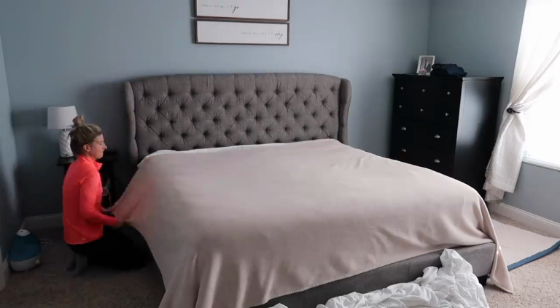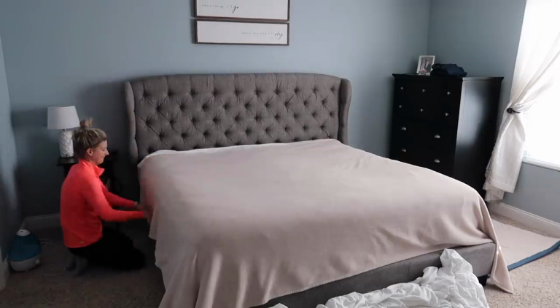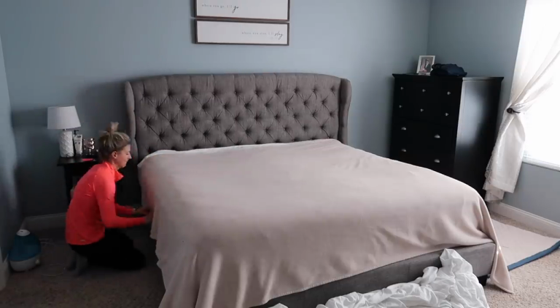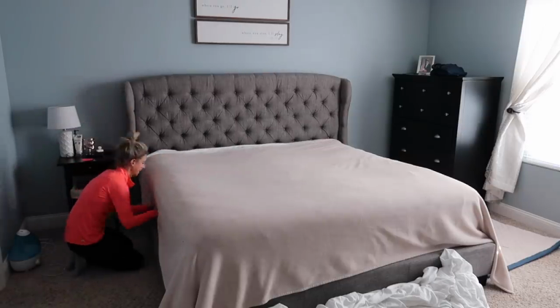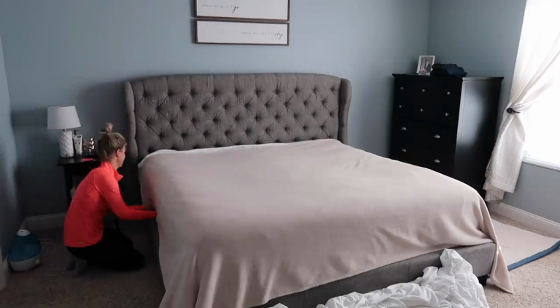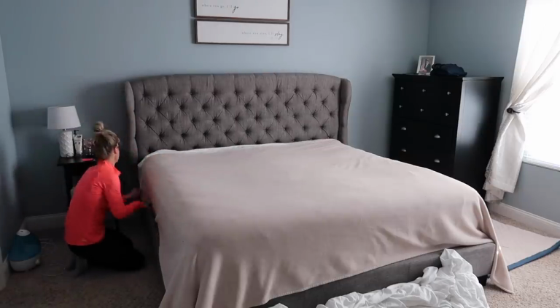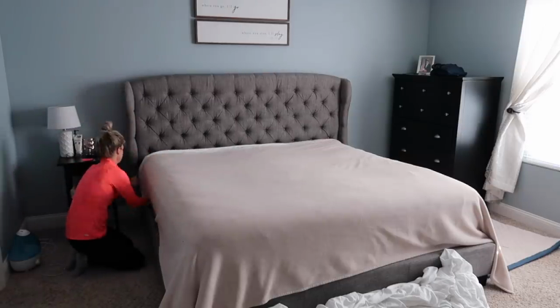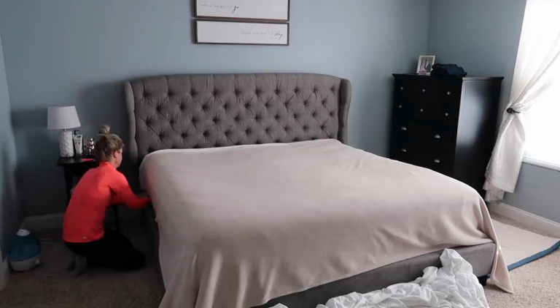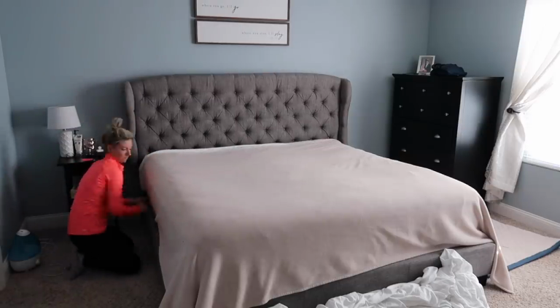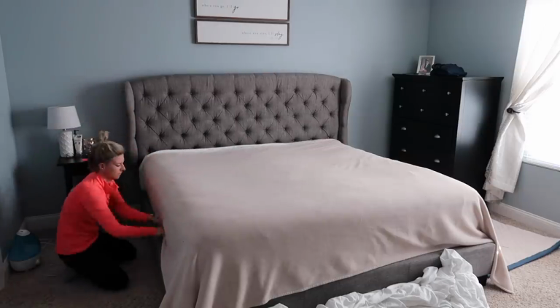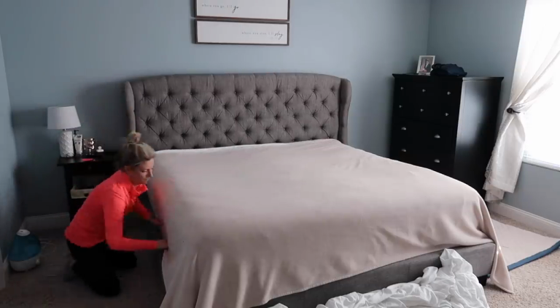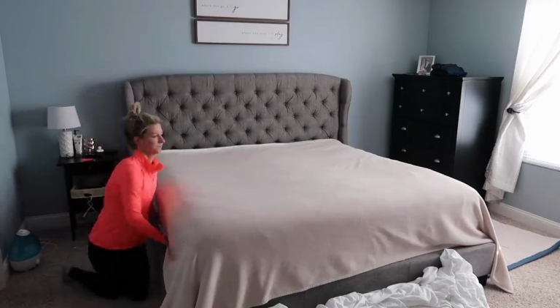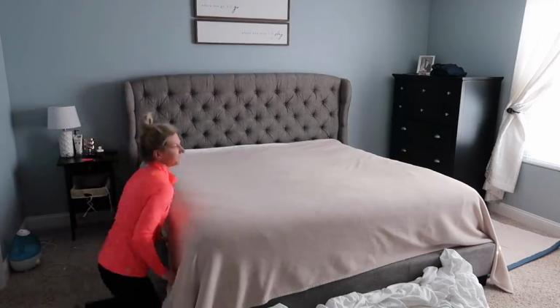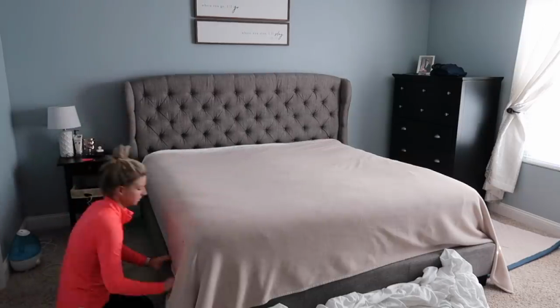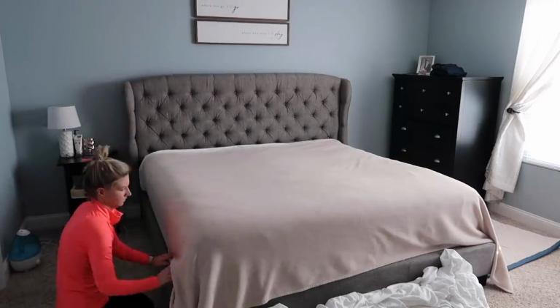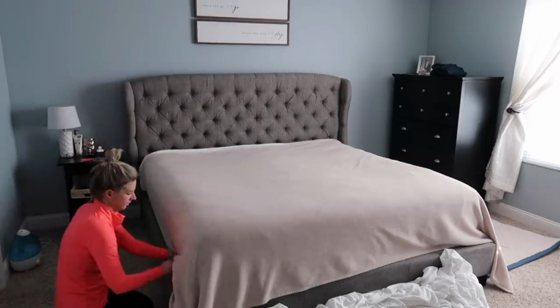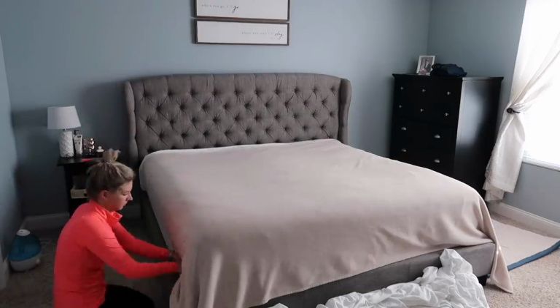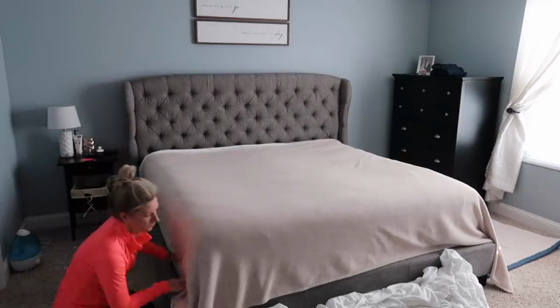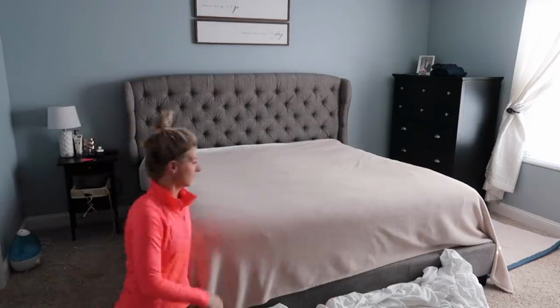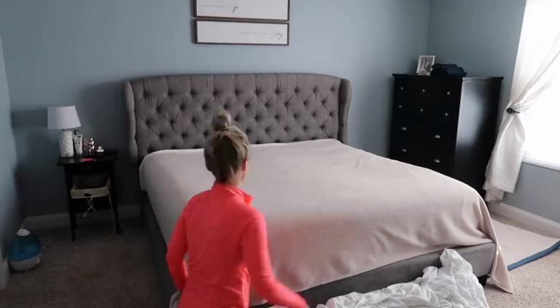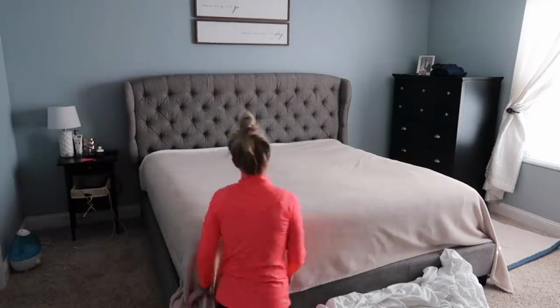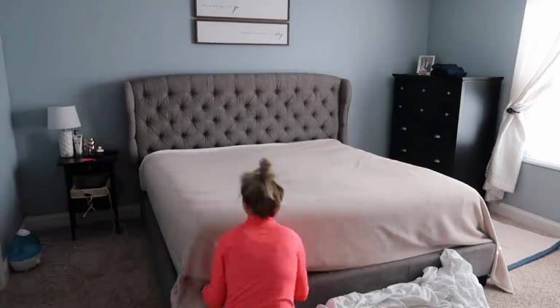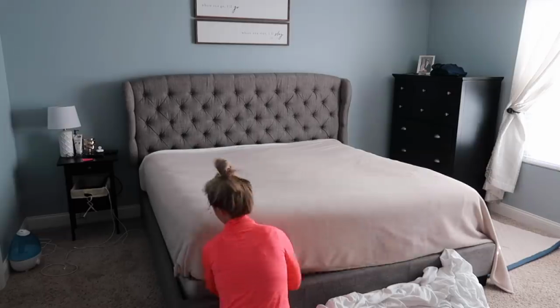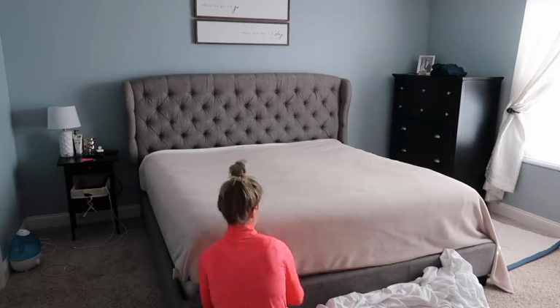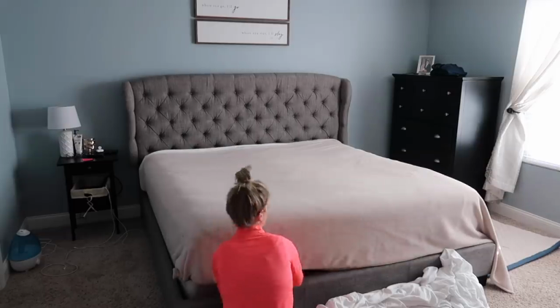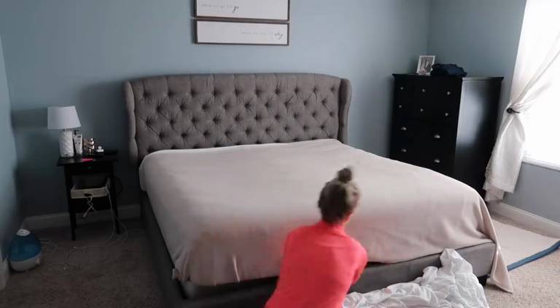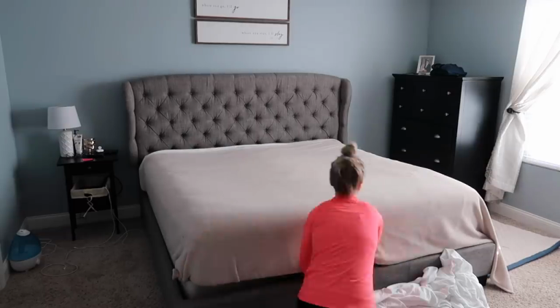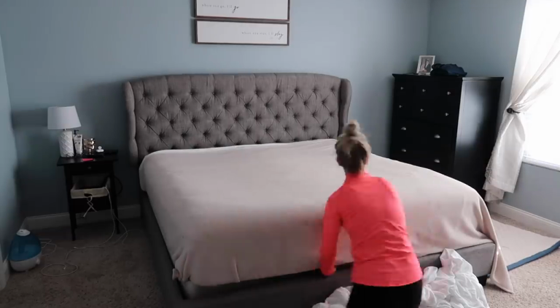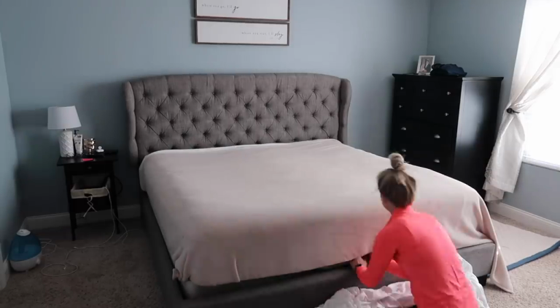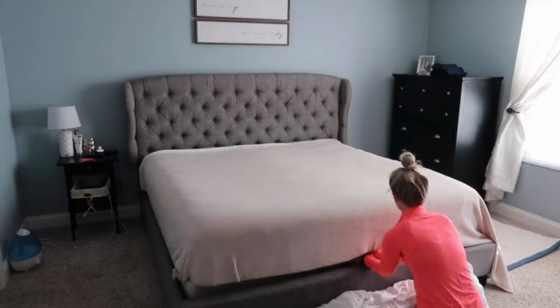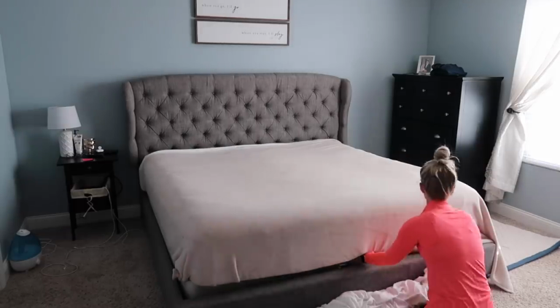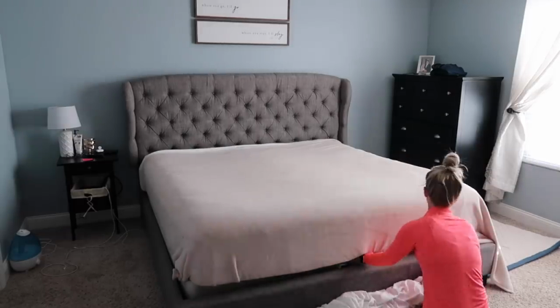I'm also going to share with you some new living room decorations.